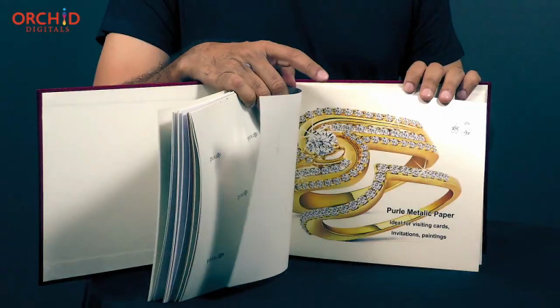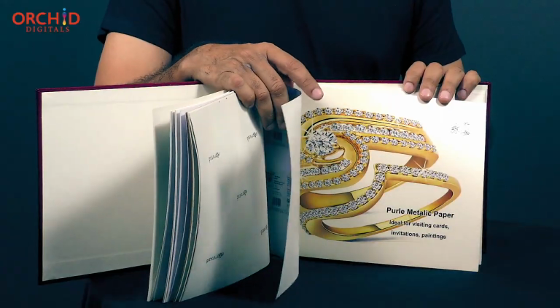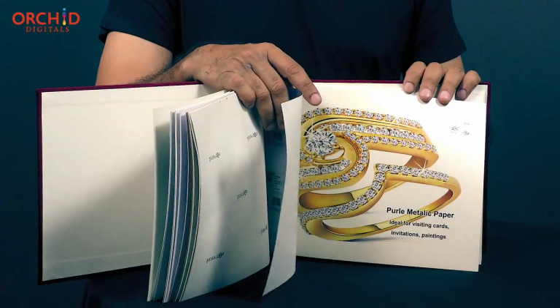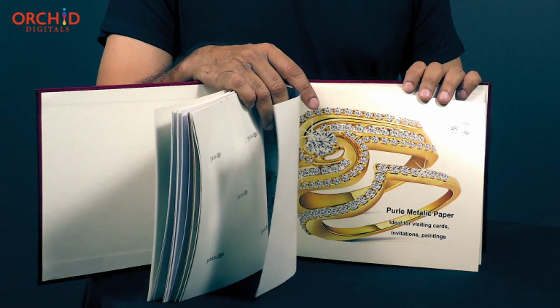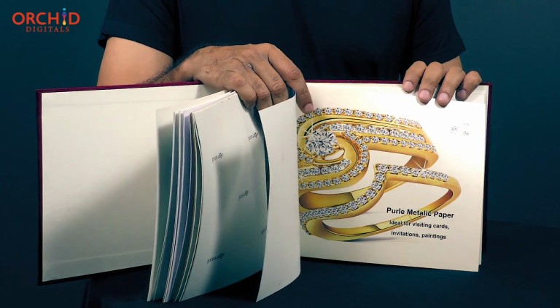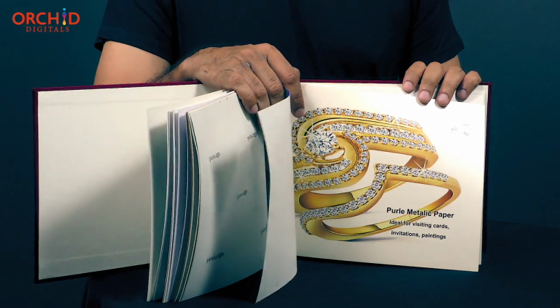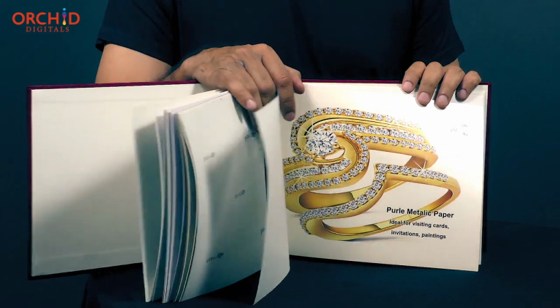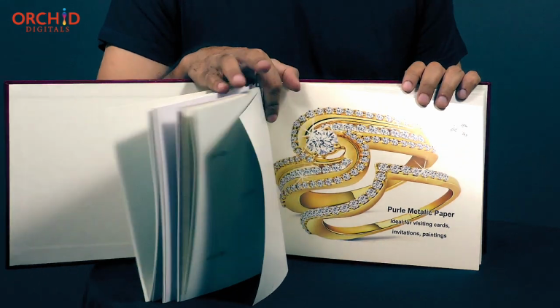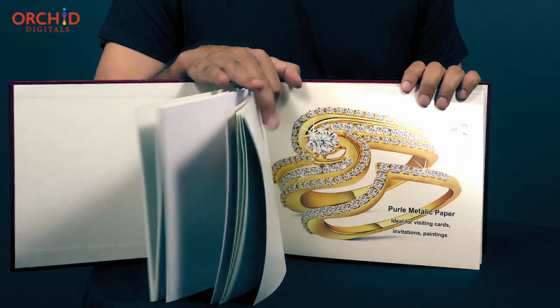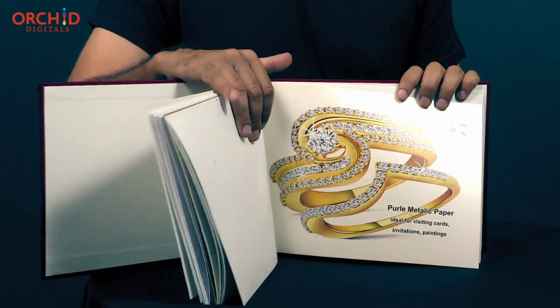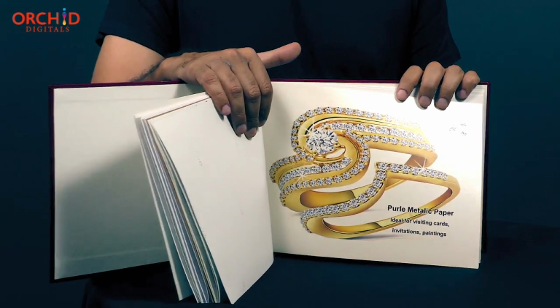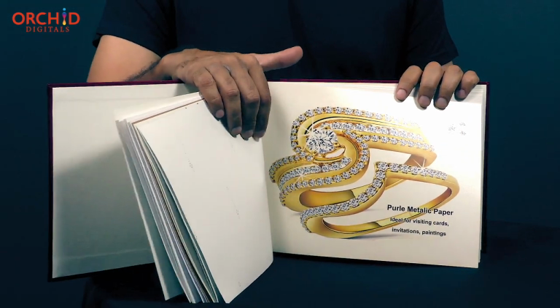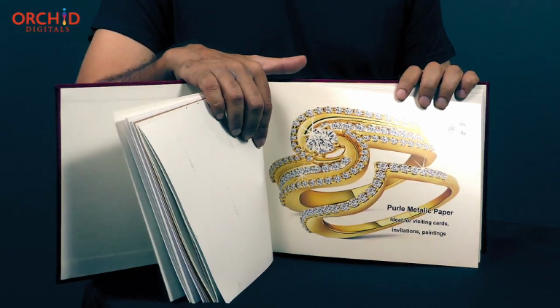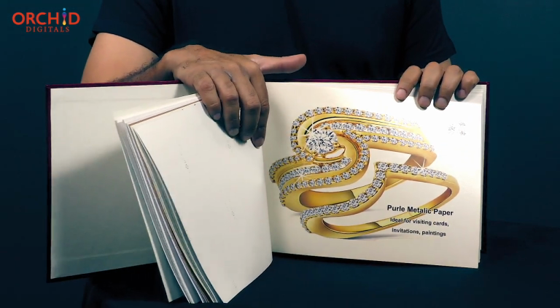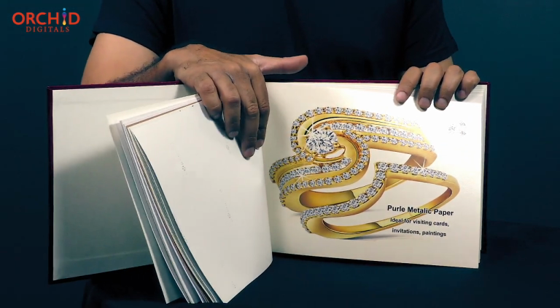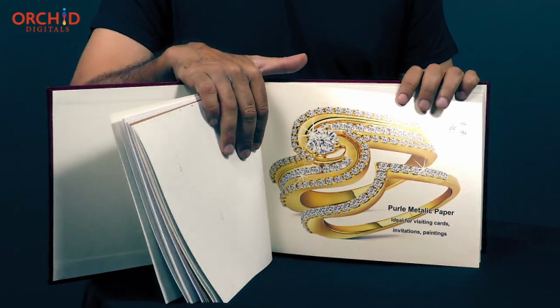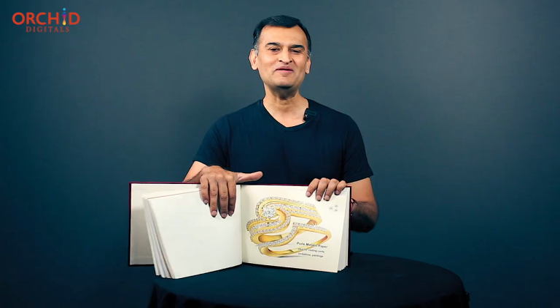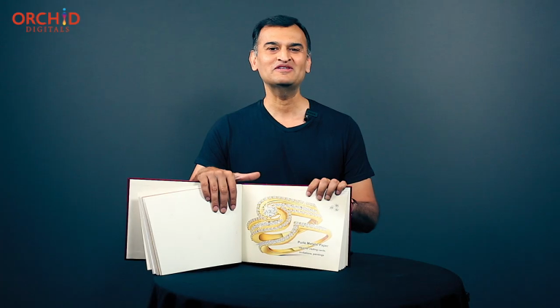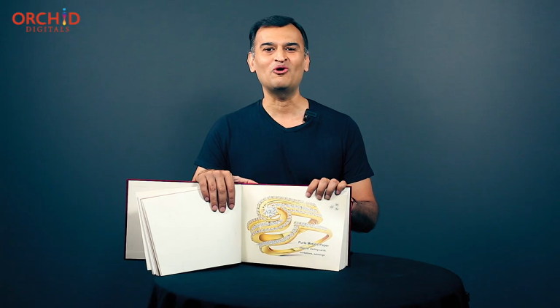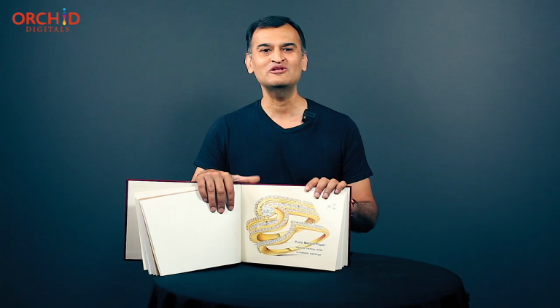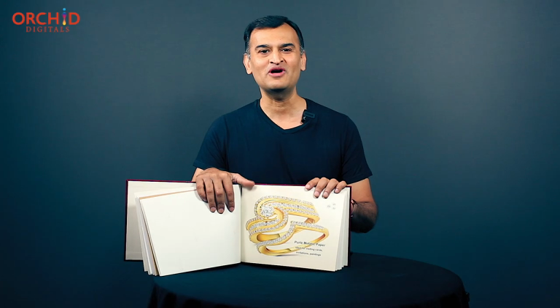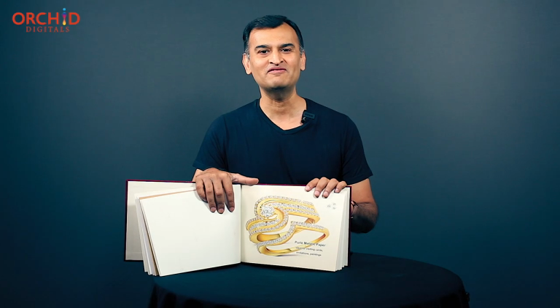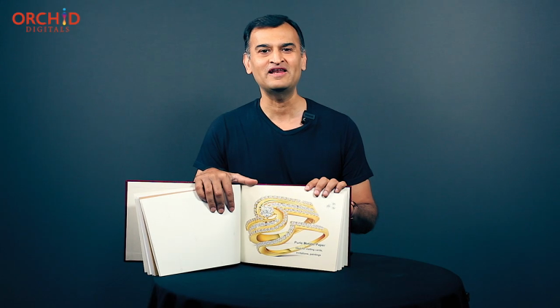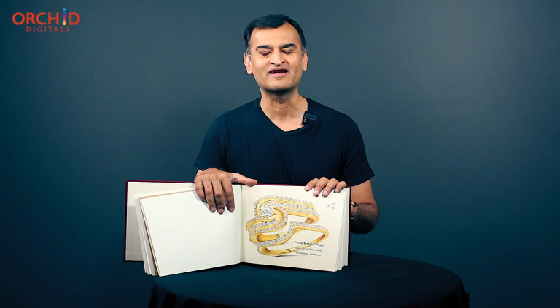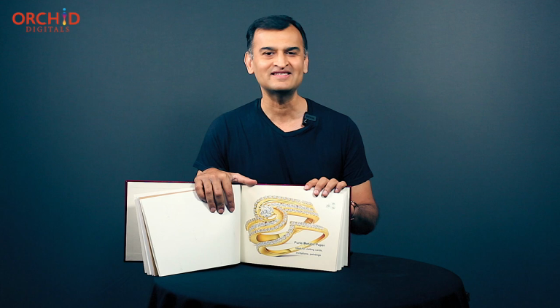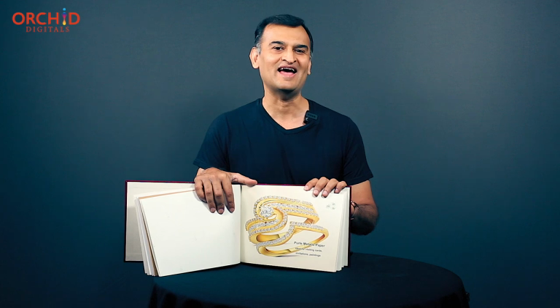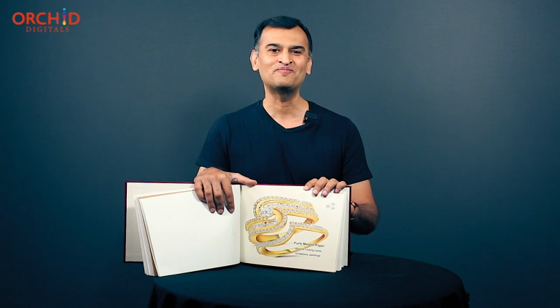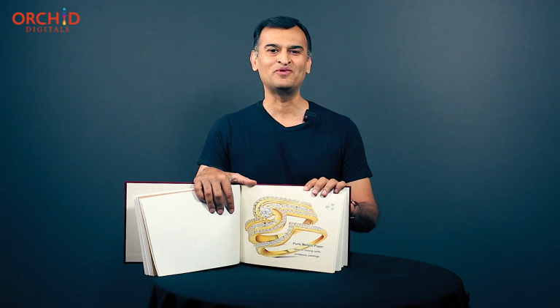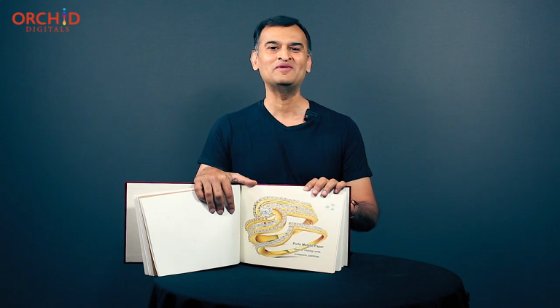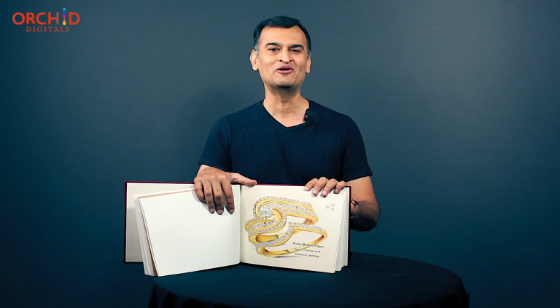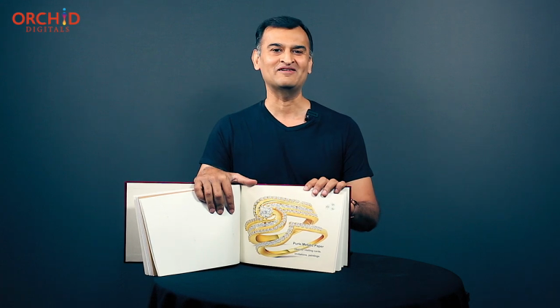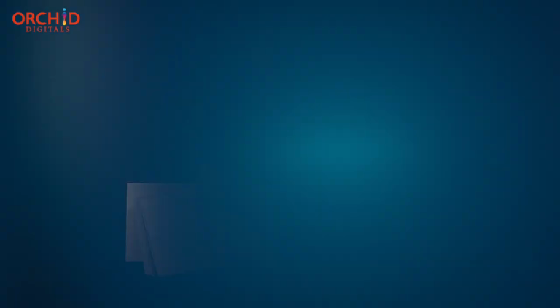In addition to fantastic print quality, textured papers also have a very rich and premium look and feel.